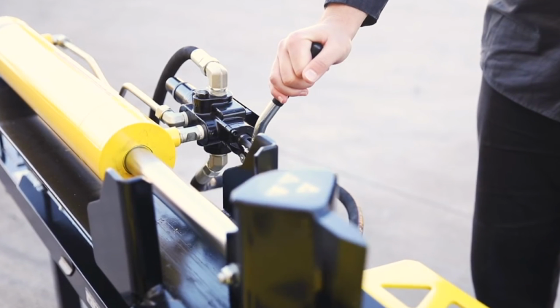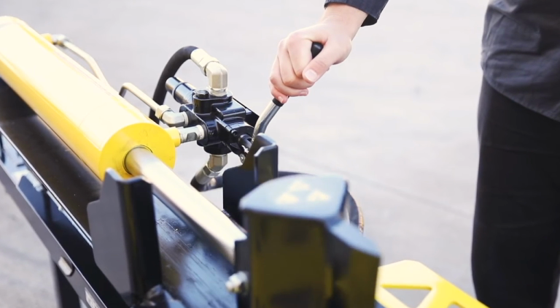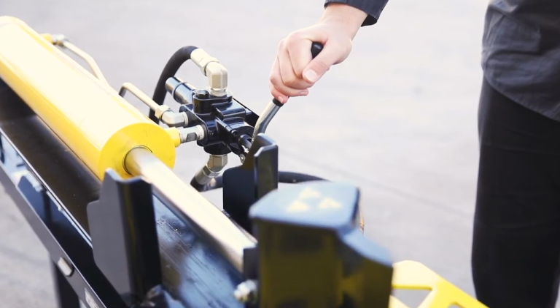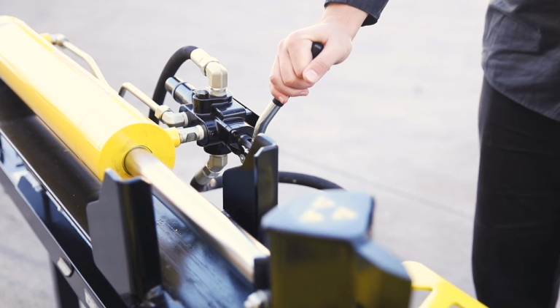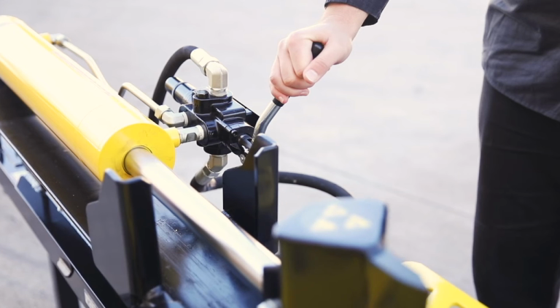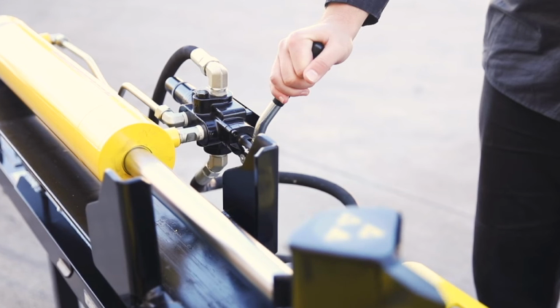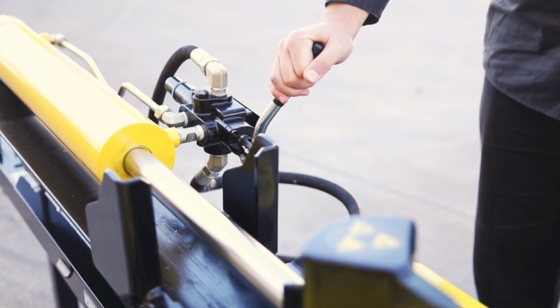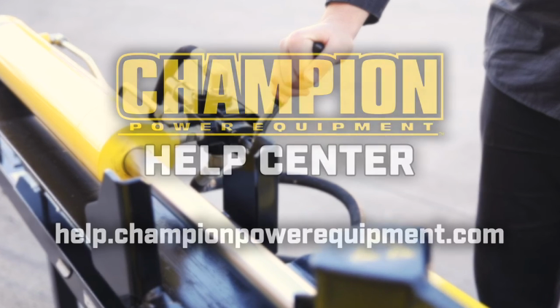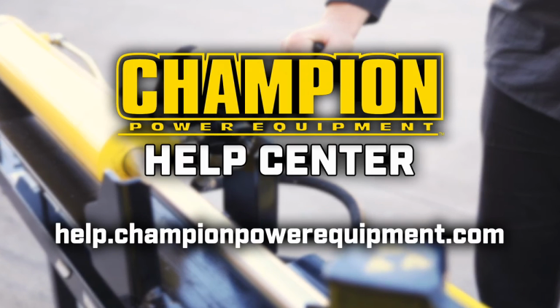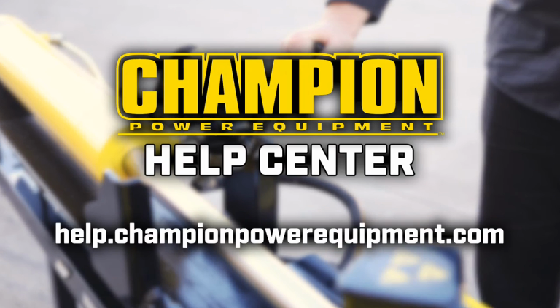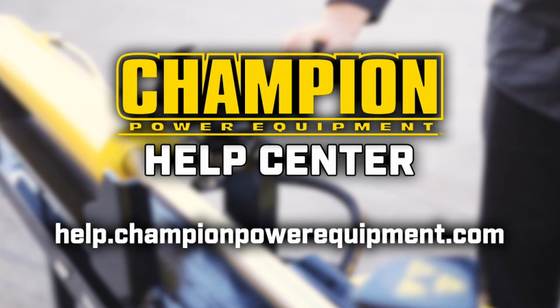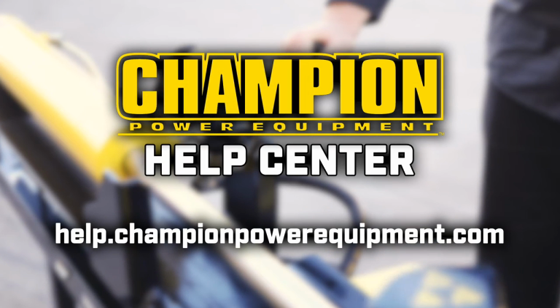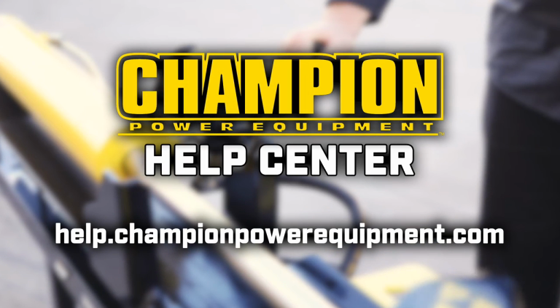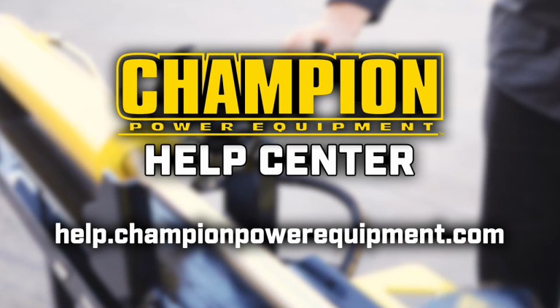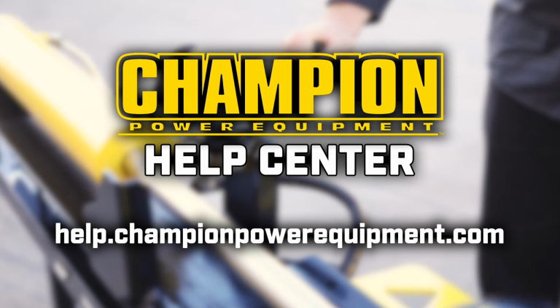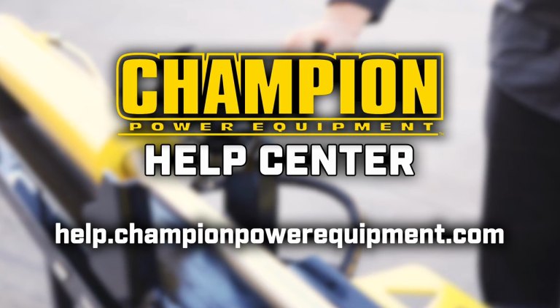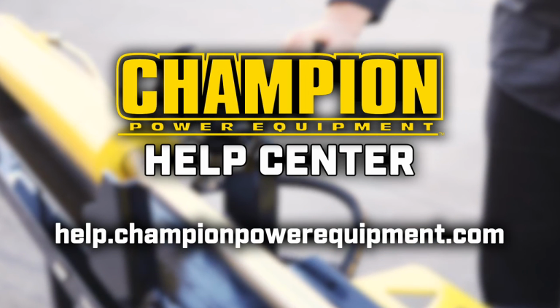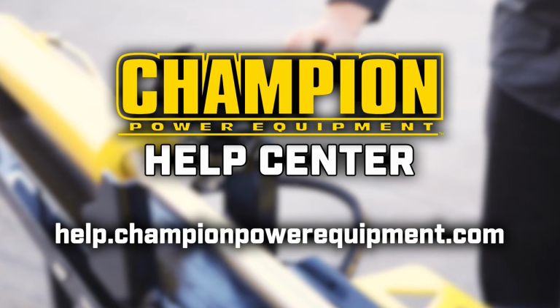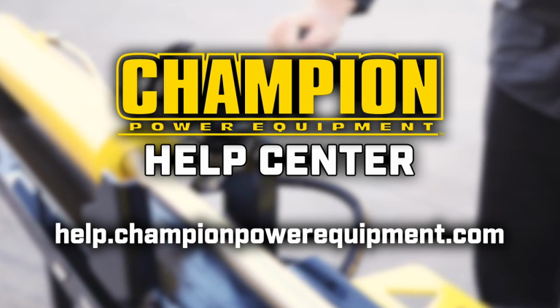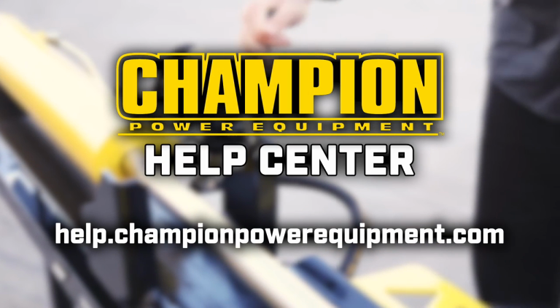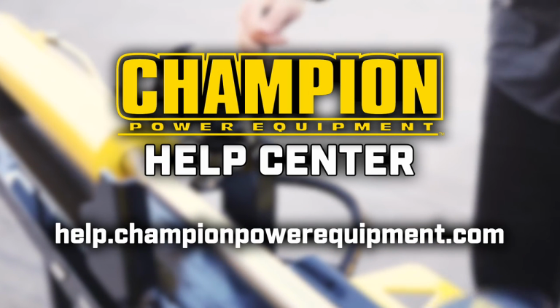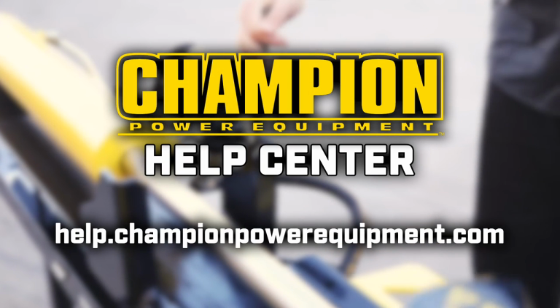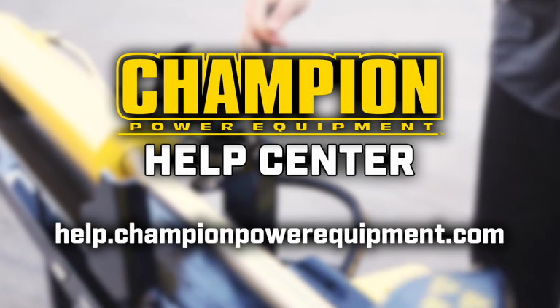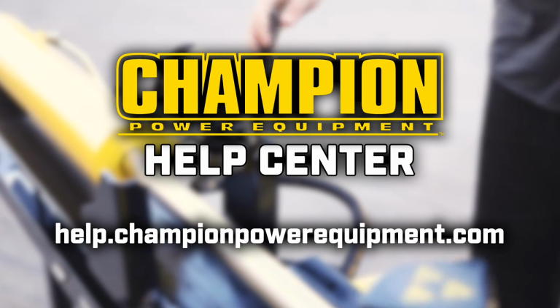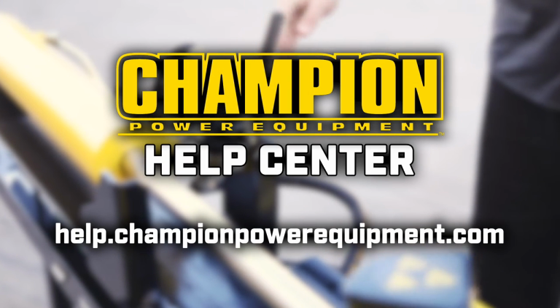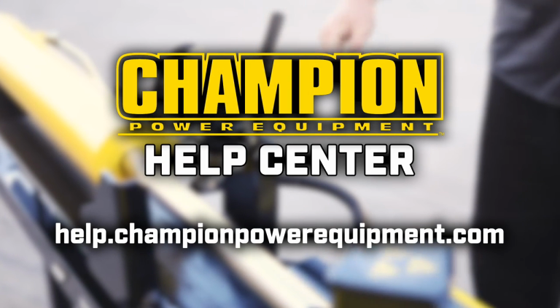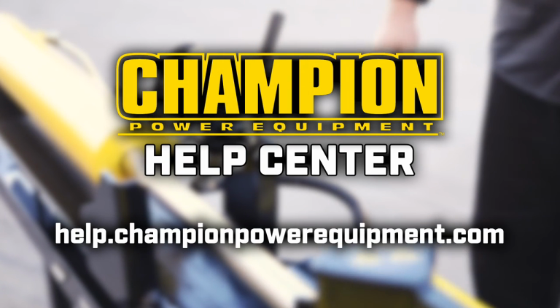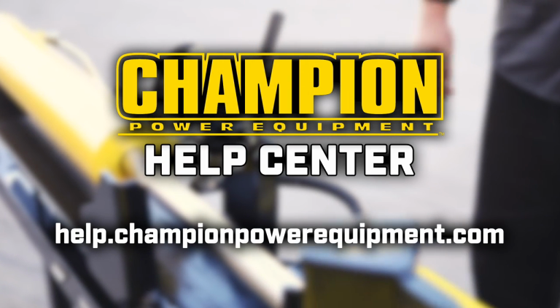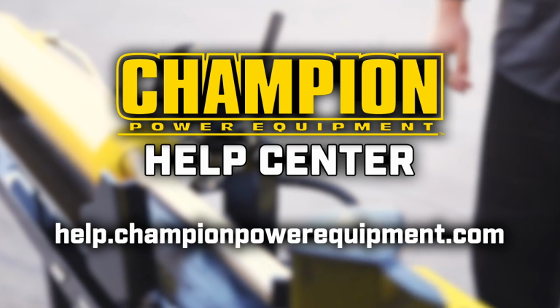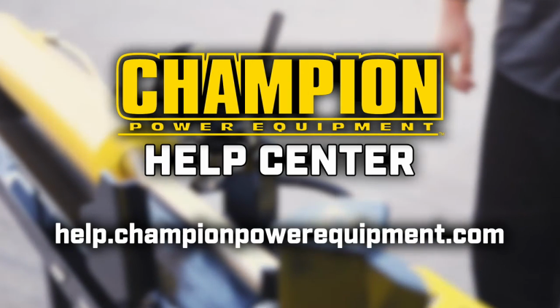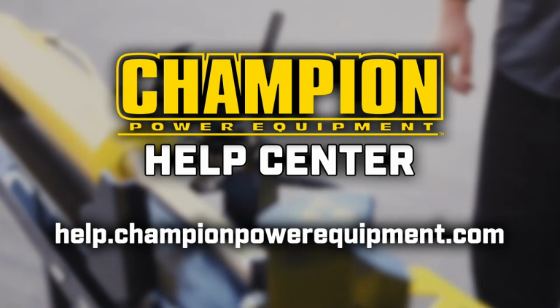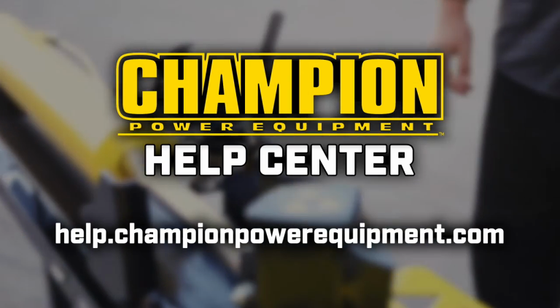For more help guides, visit the Champion Help Center at help.championpowerequipment.com.